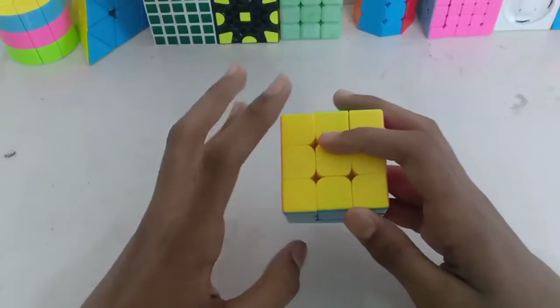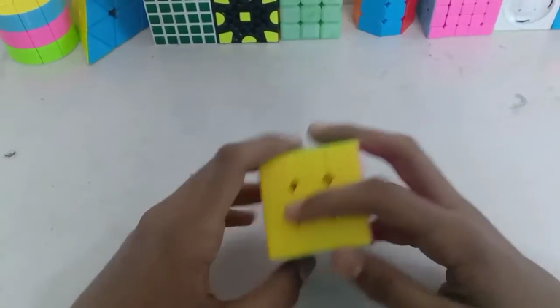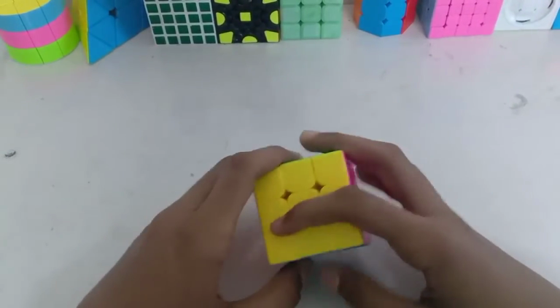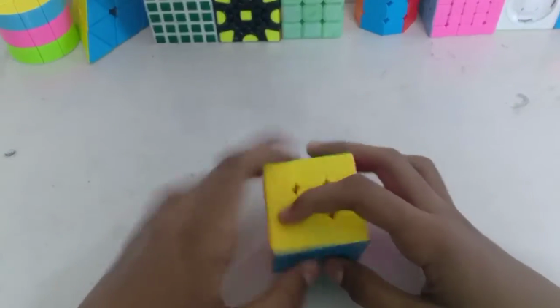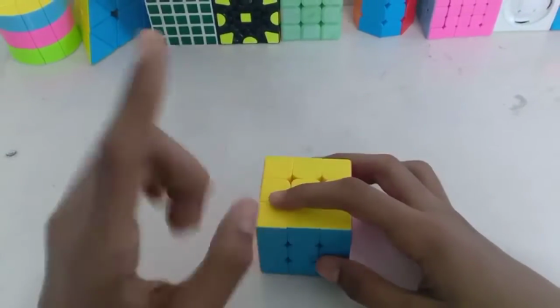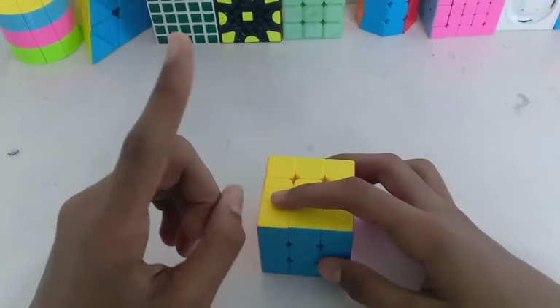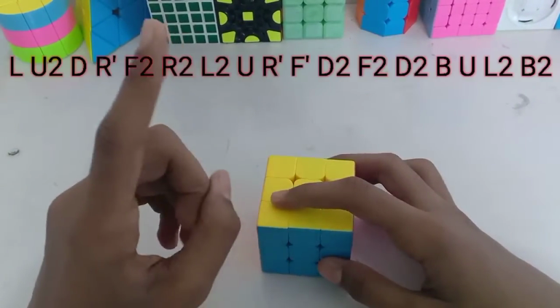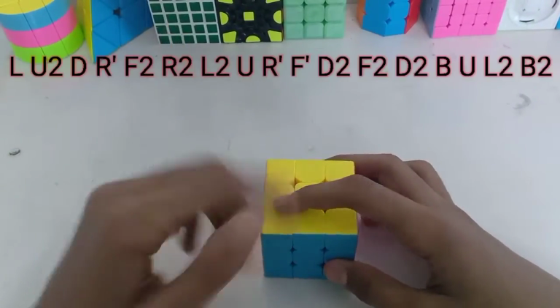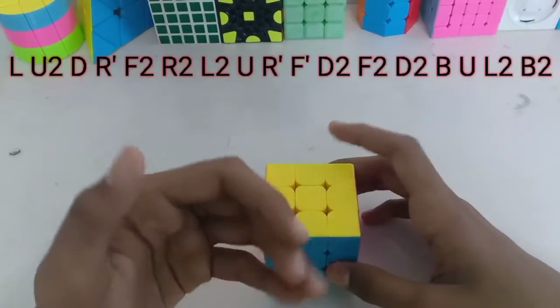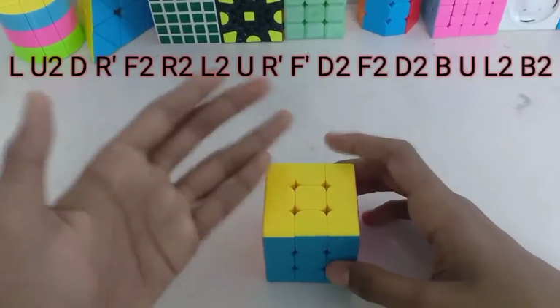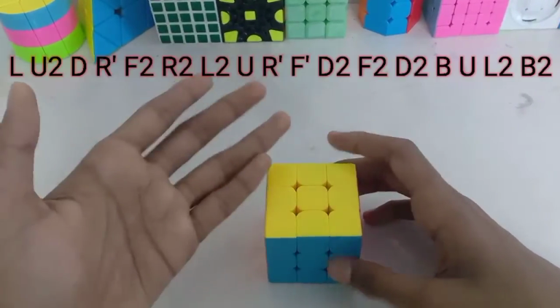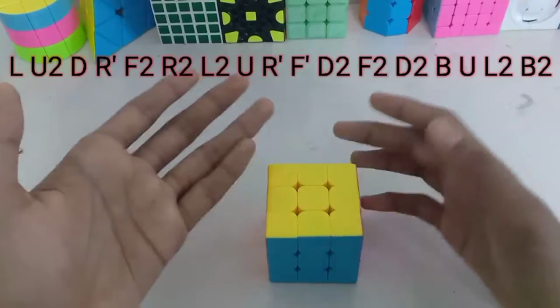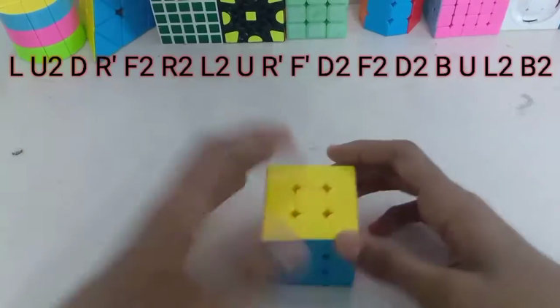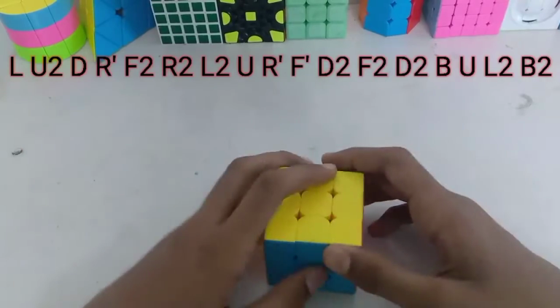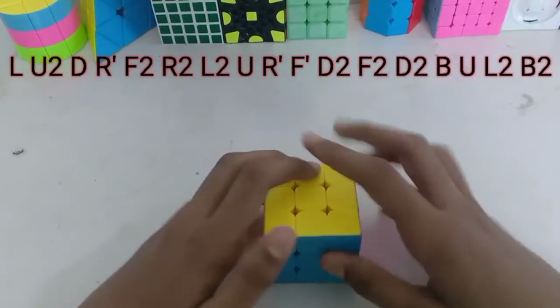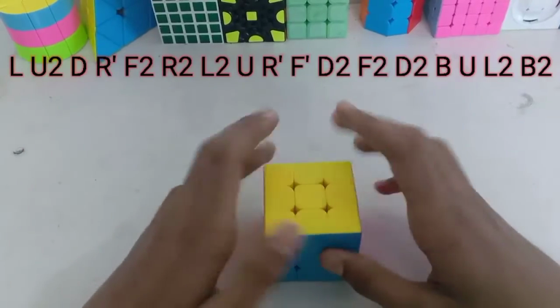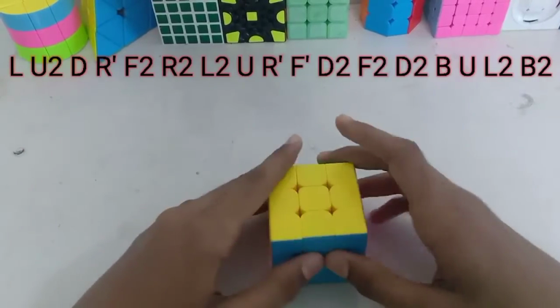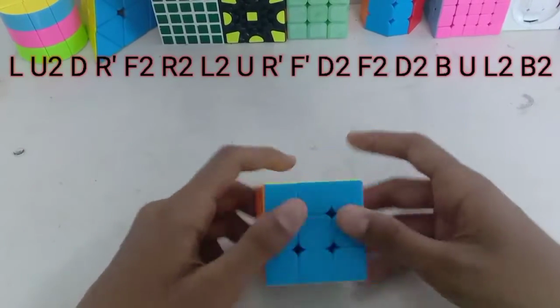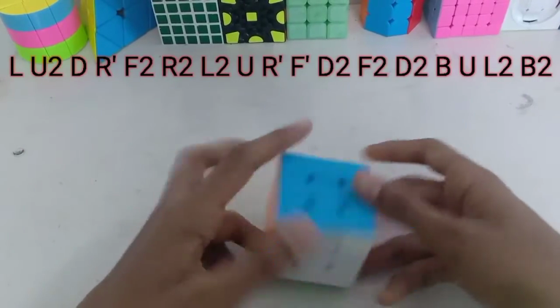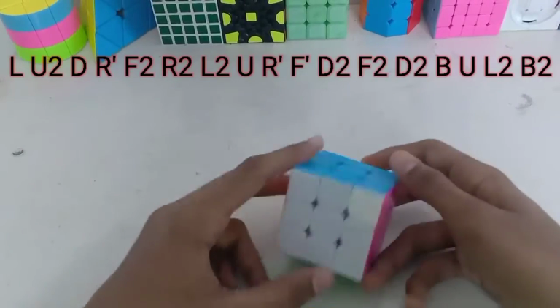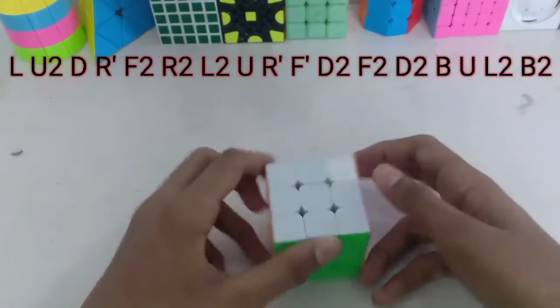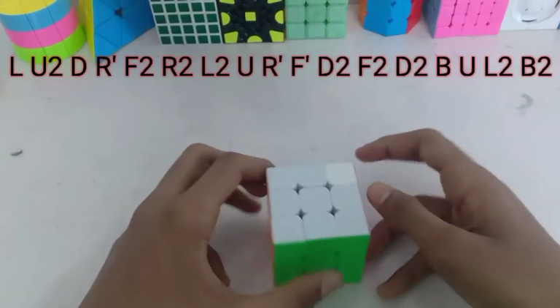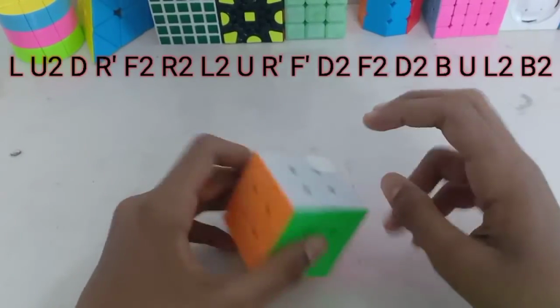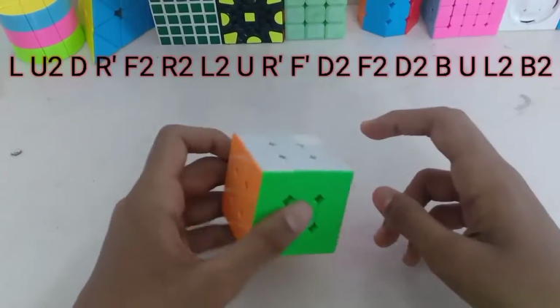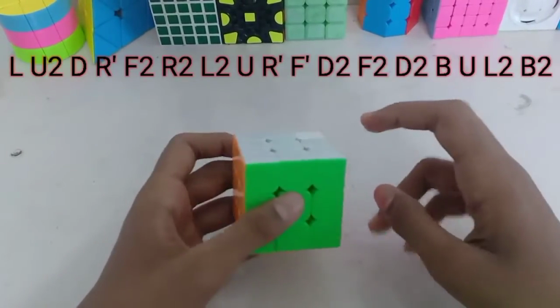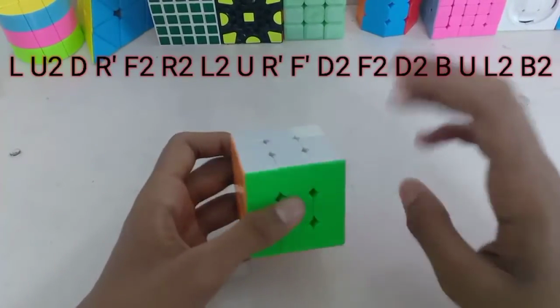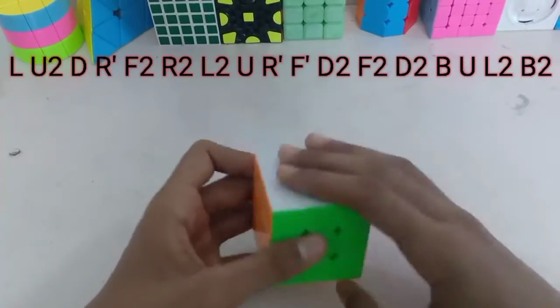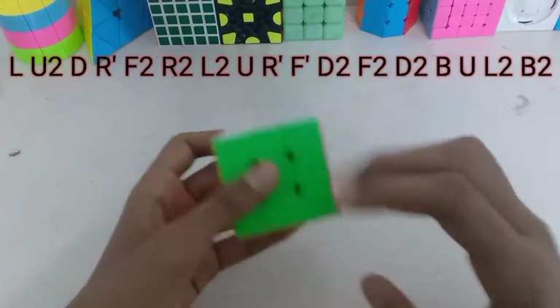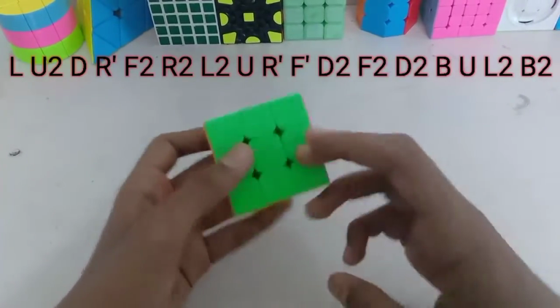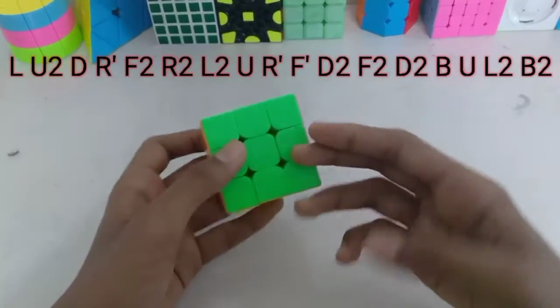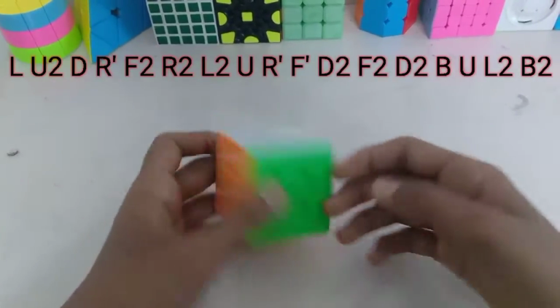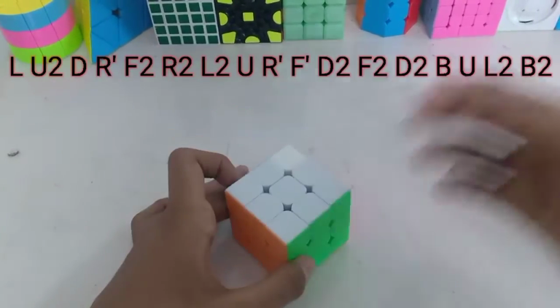The scramble is shown at the top and you can just copy that. The scramble is done with white top and green front.